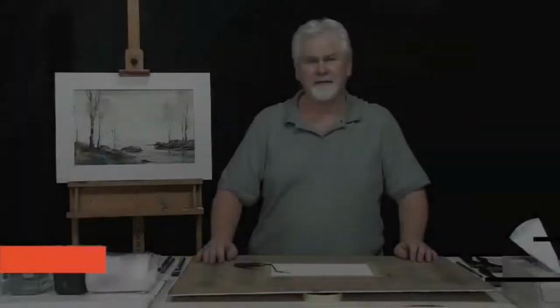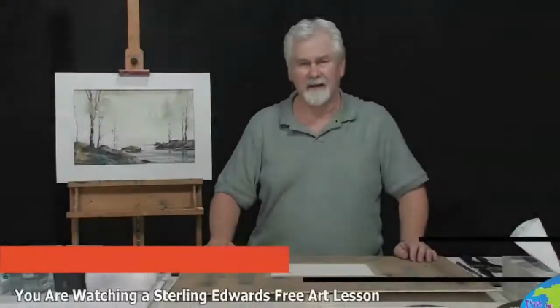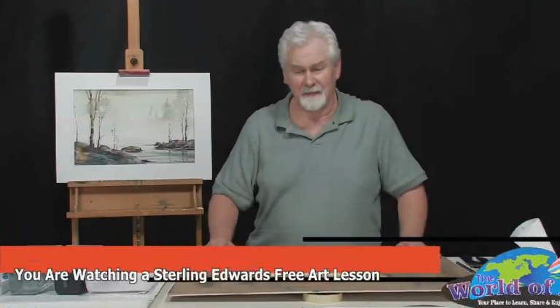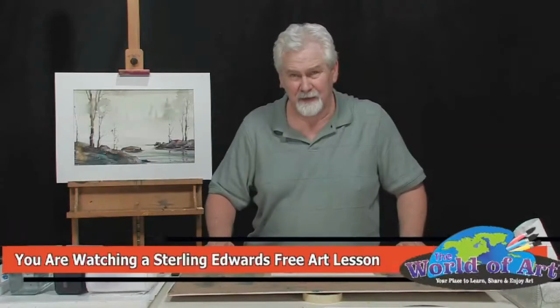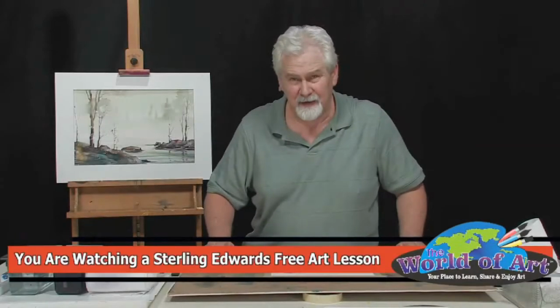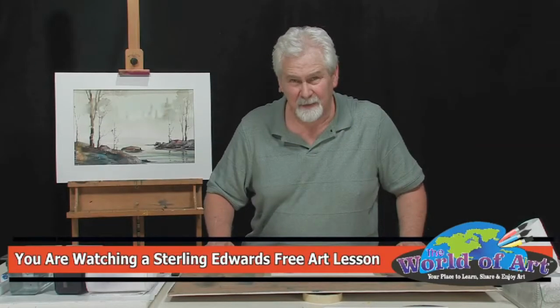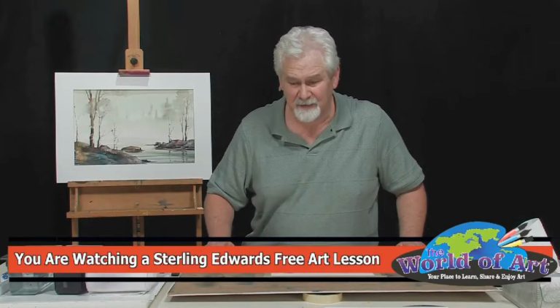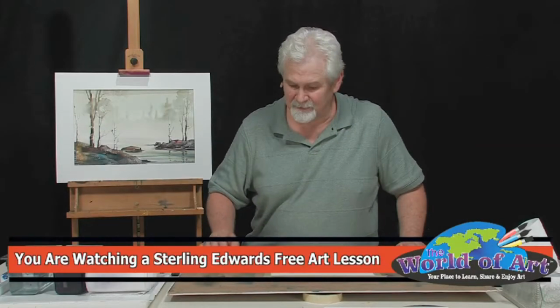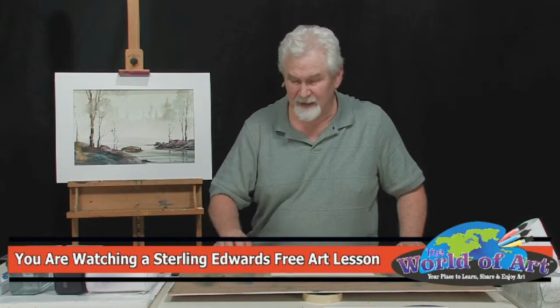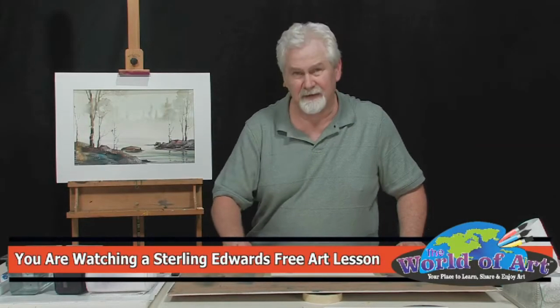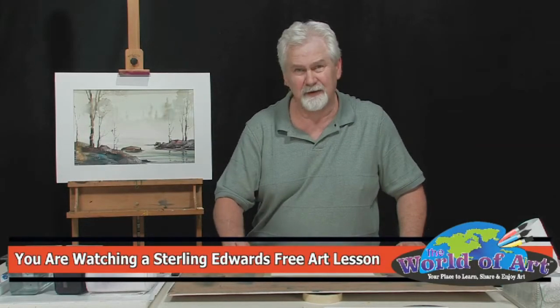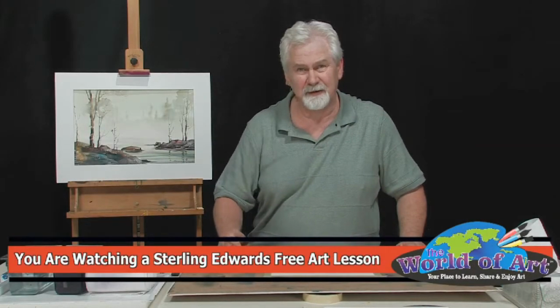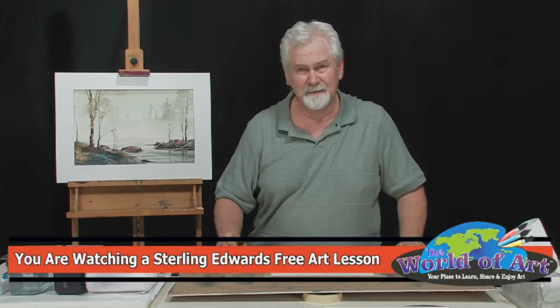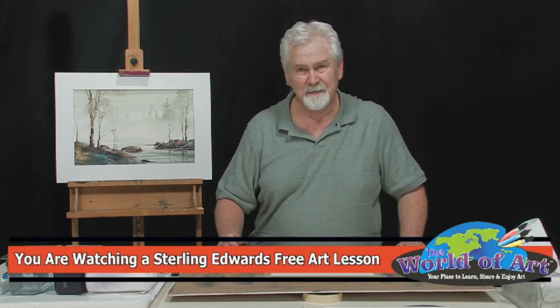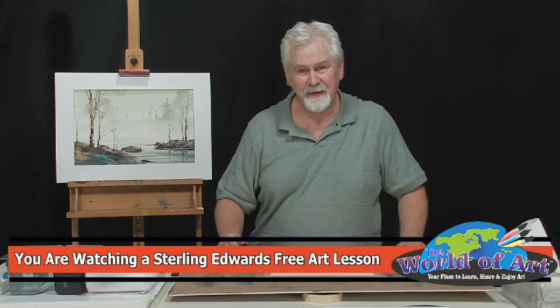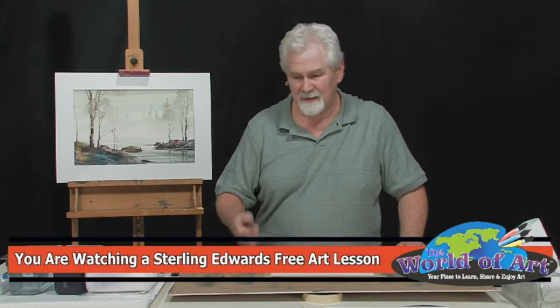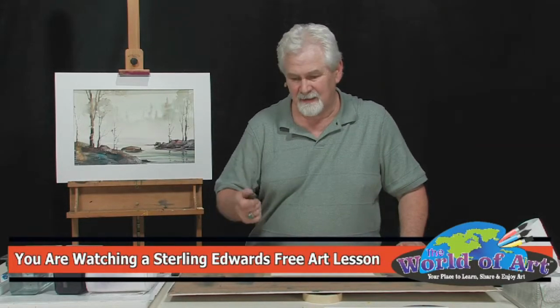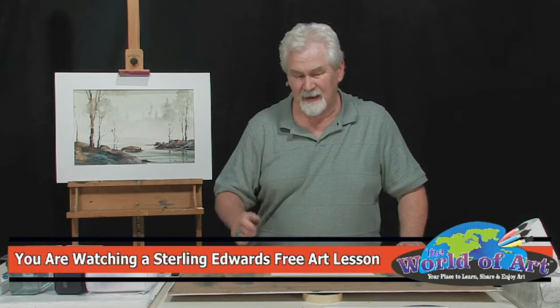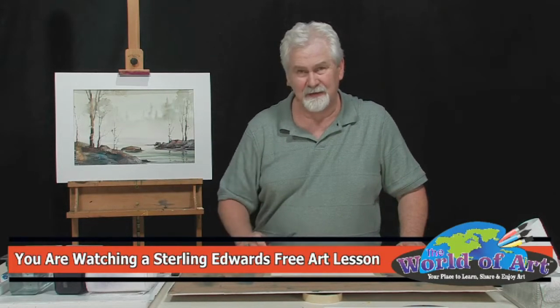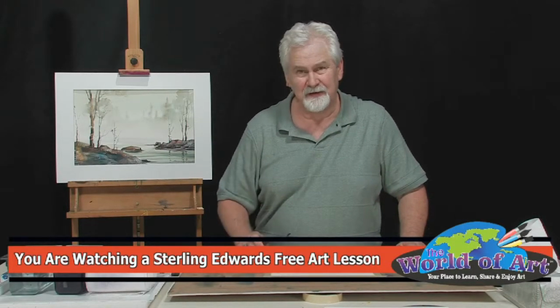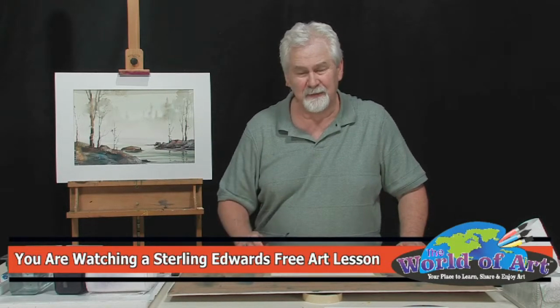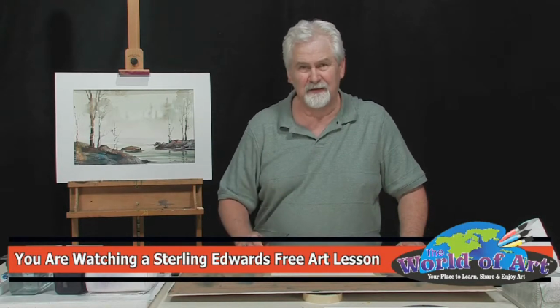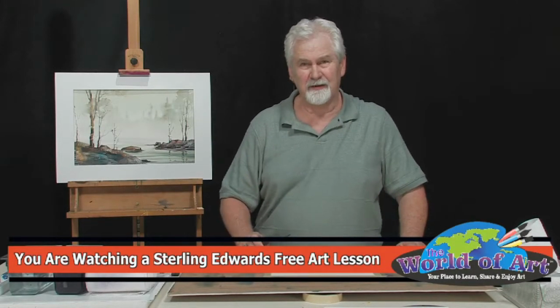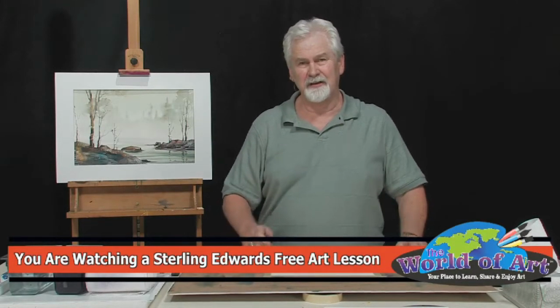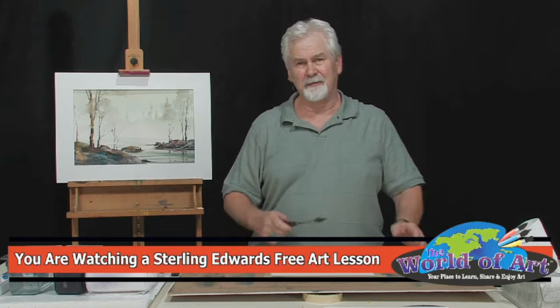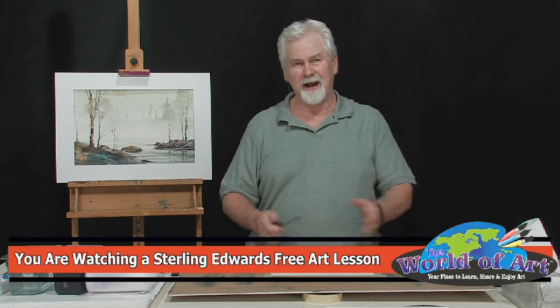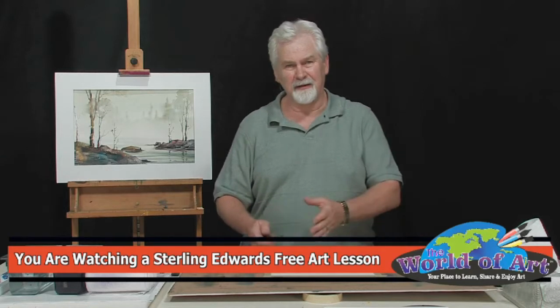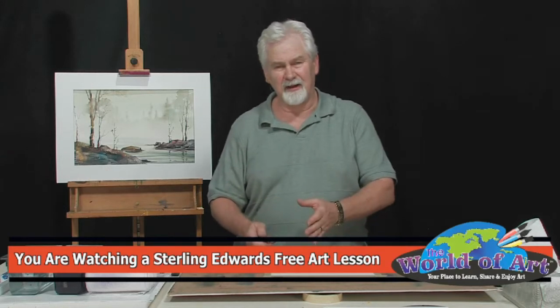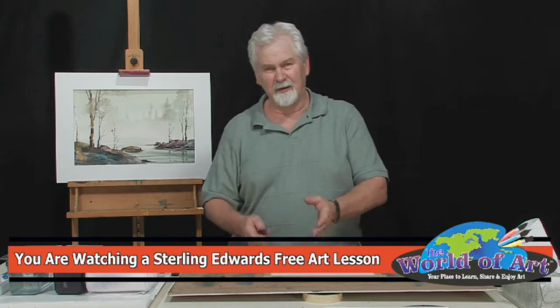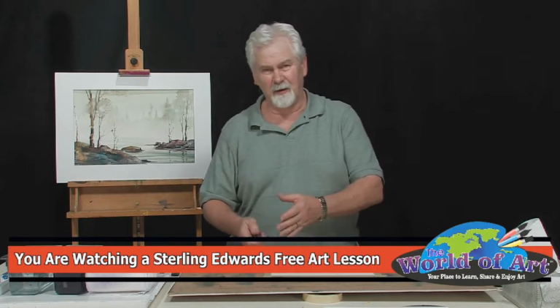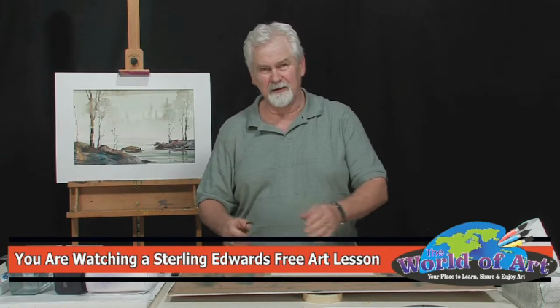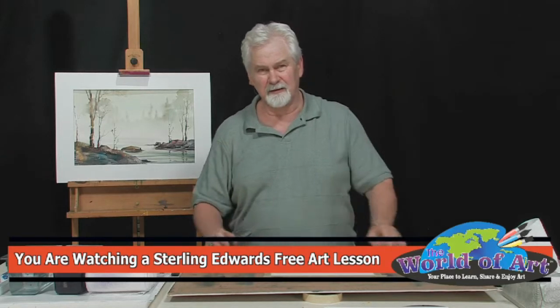Hi, I'm Sterling Edwards. Thank you for joining me. I'm going to show you some tricks on how to use a palette knife with watercolors.